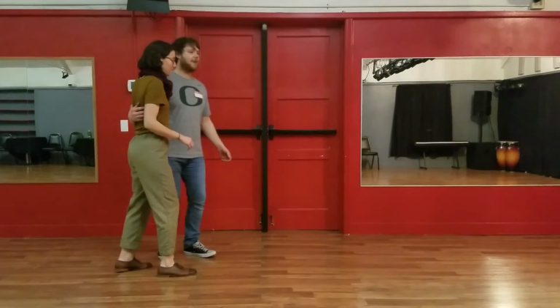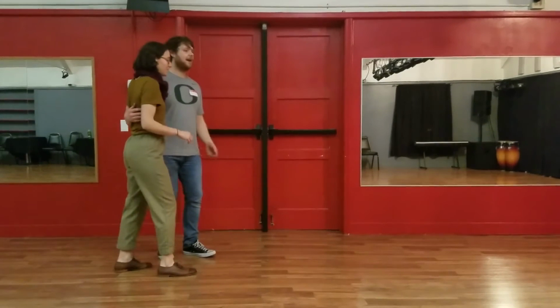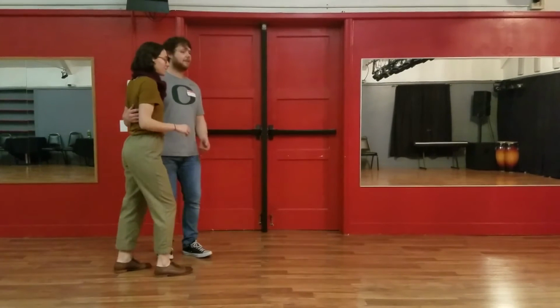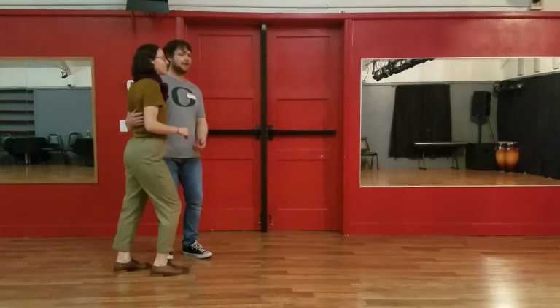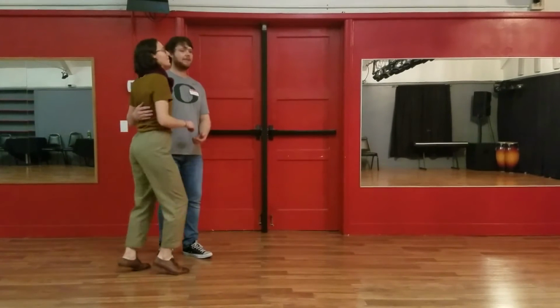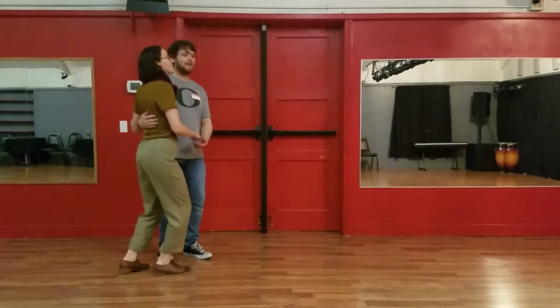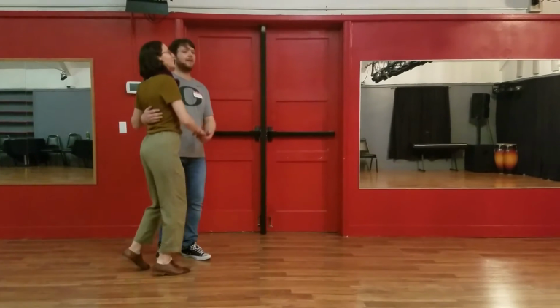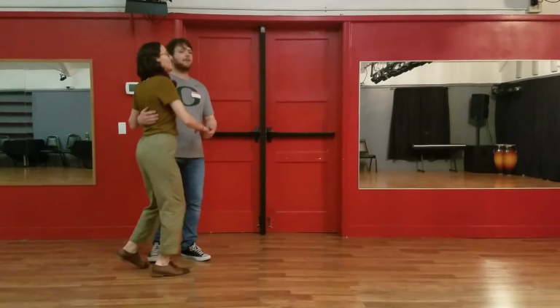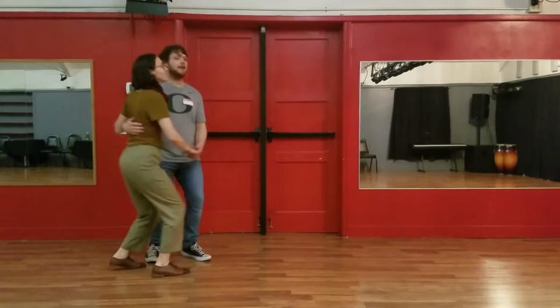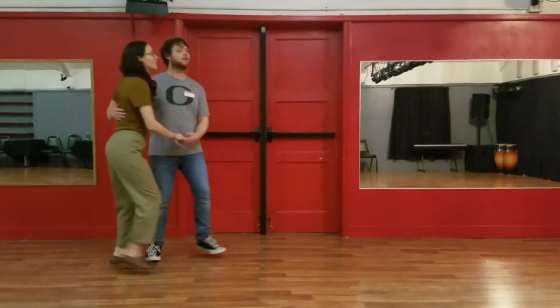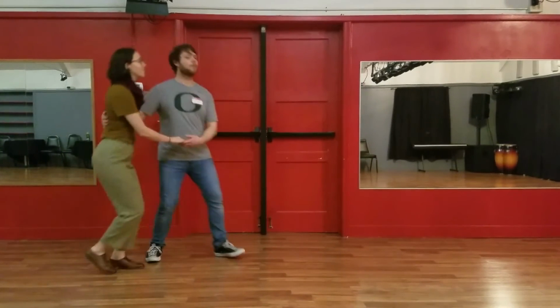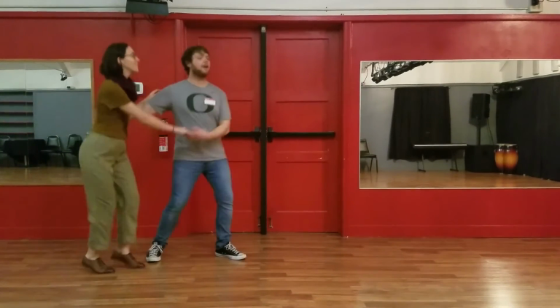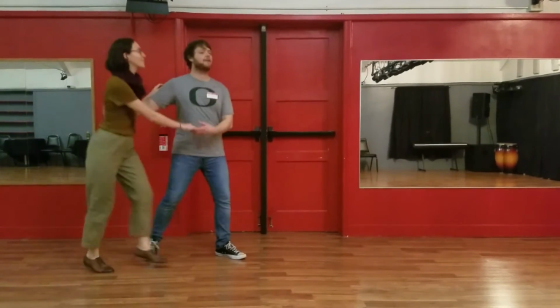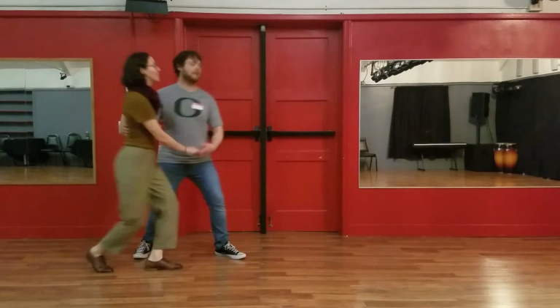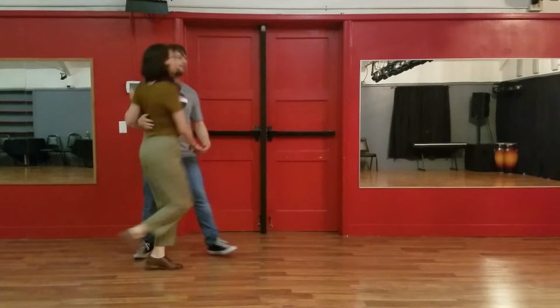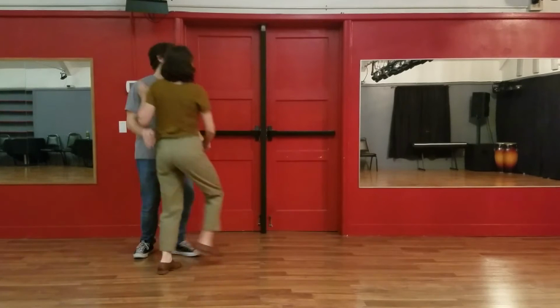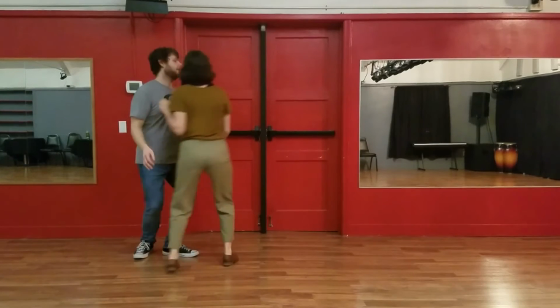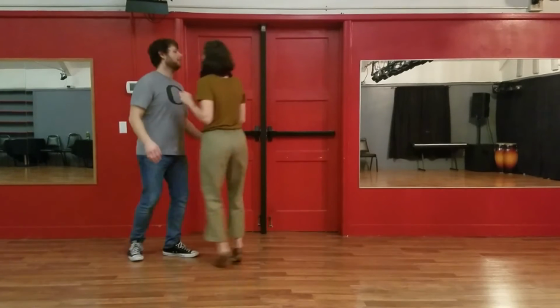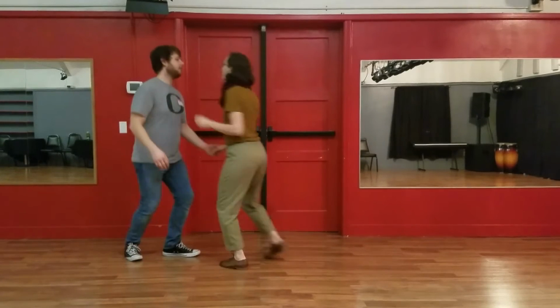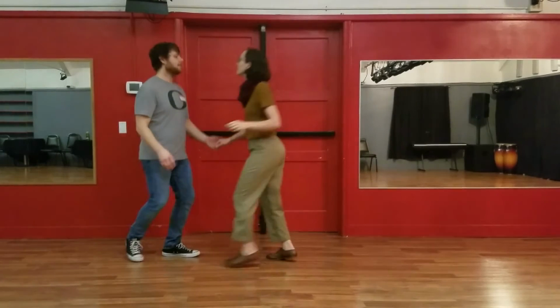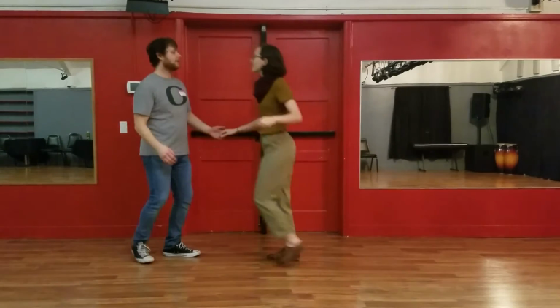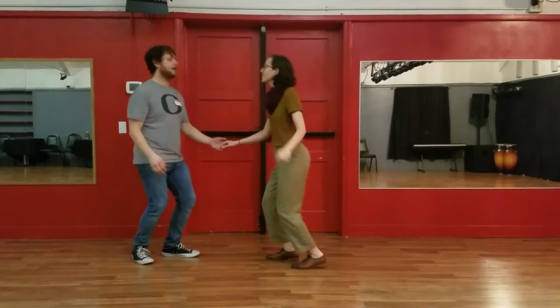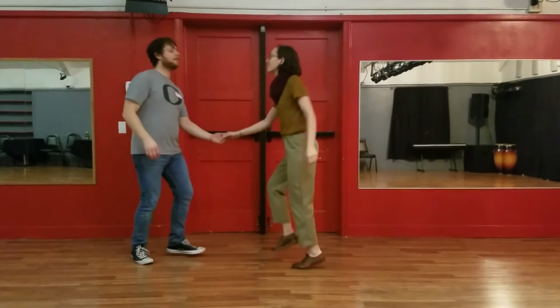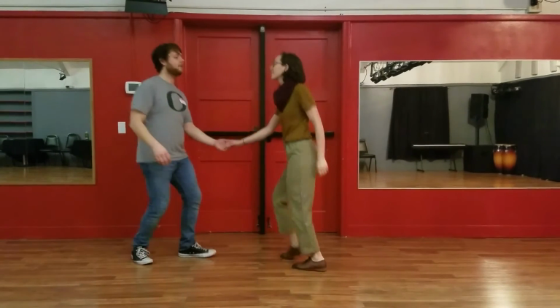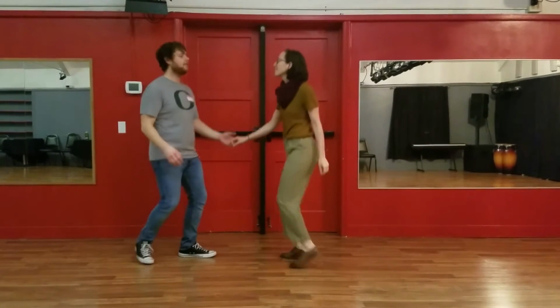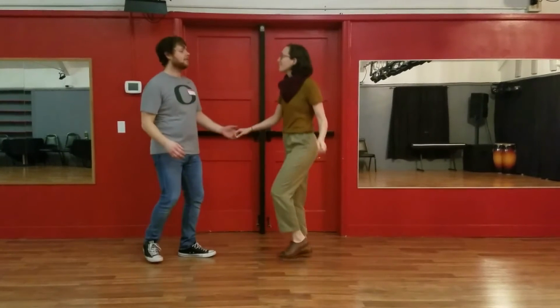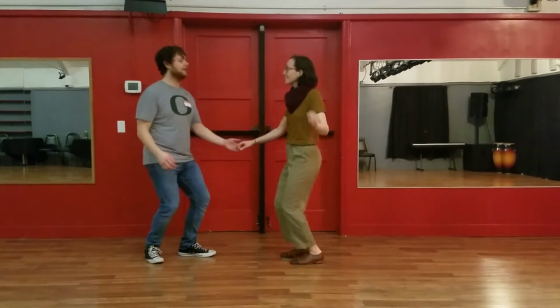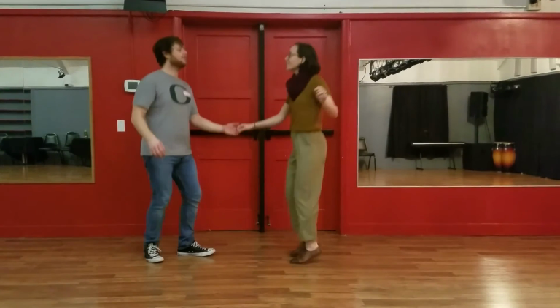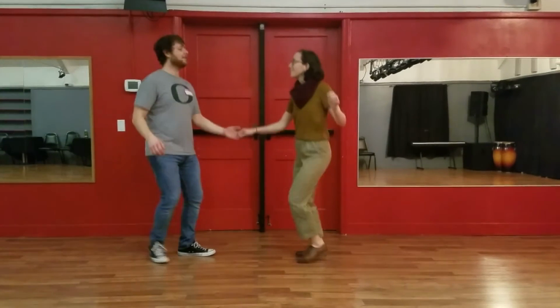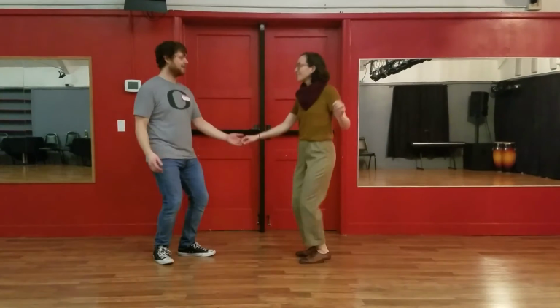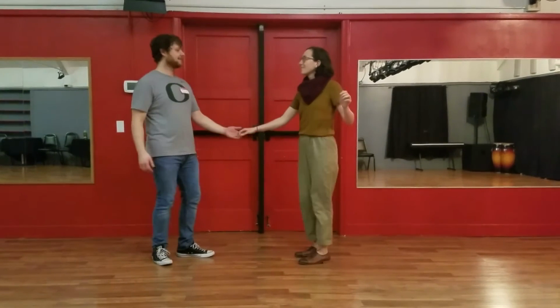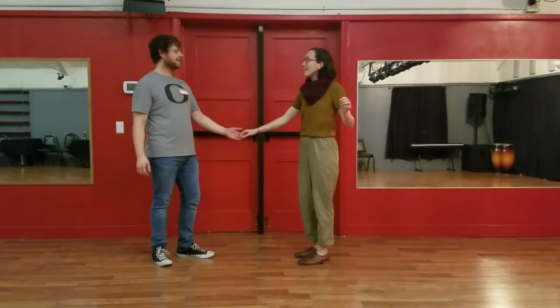Five, six, seven, eight. Rock, seven, trip, step, step, step, trip, full step. Nice.